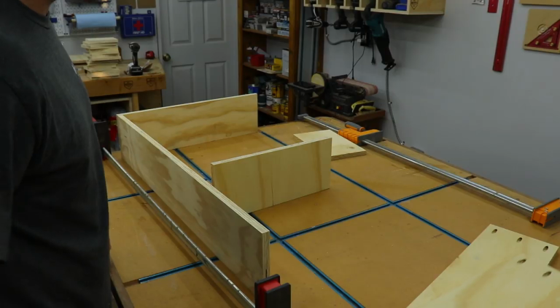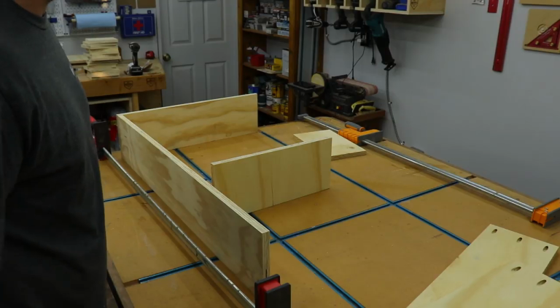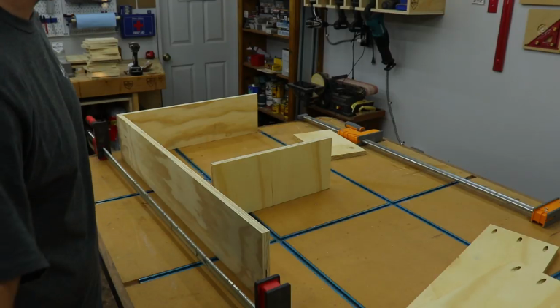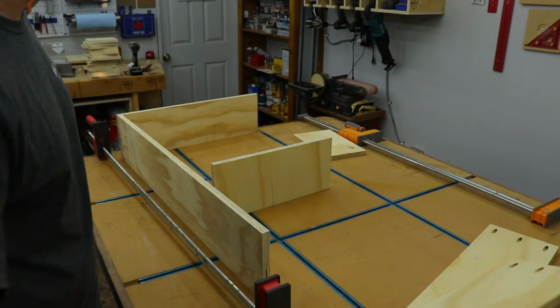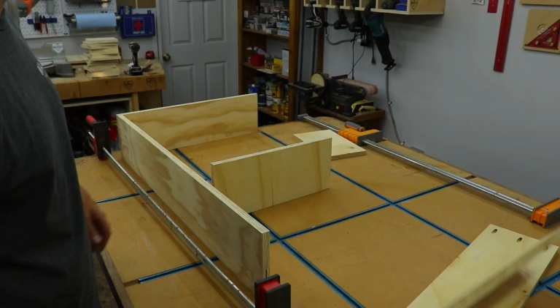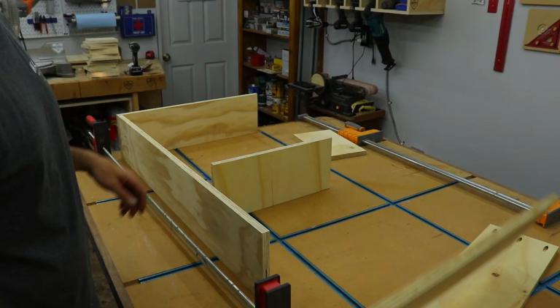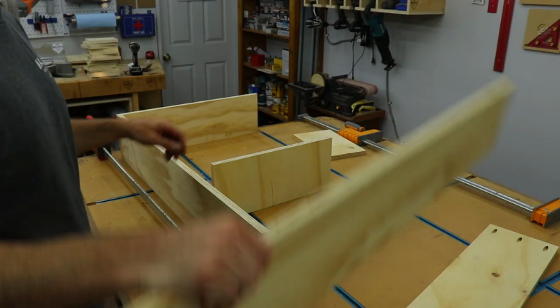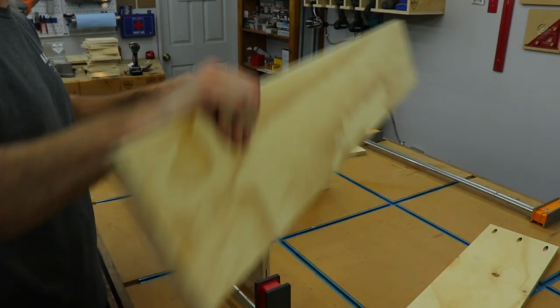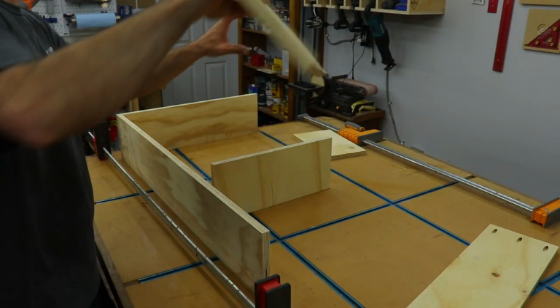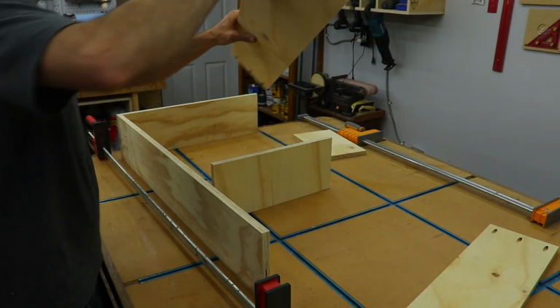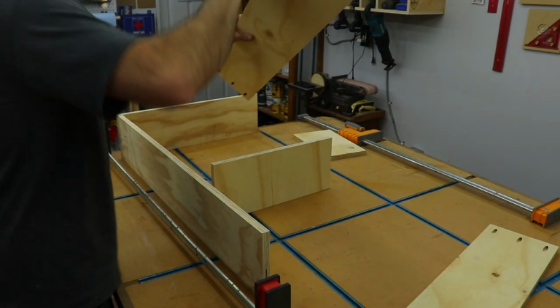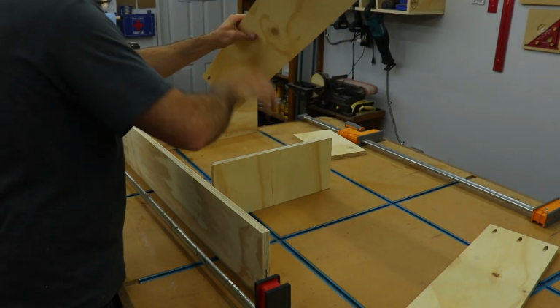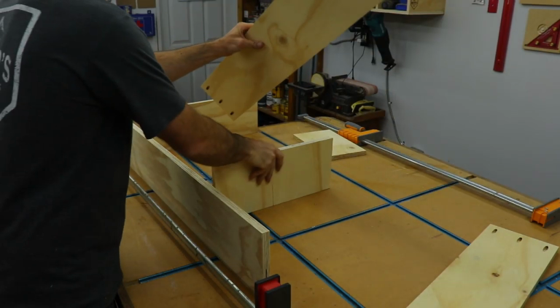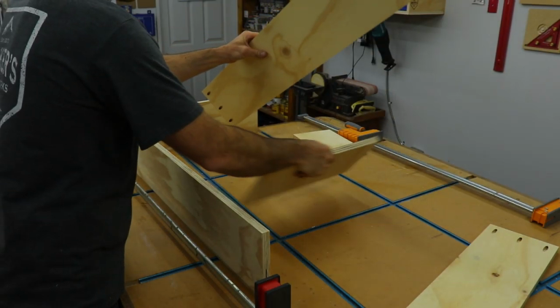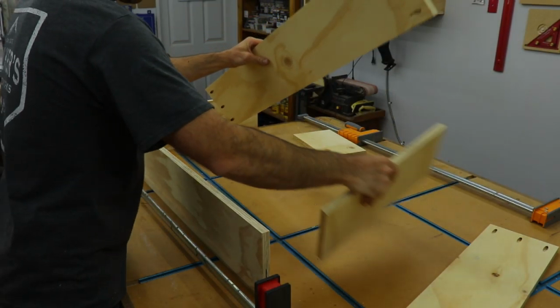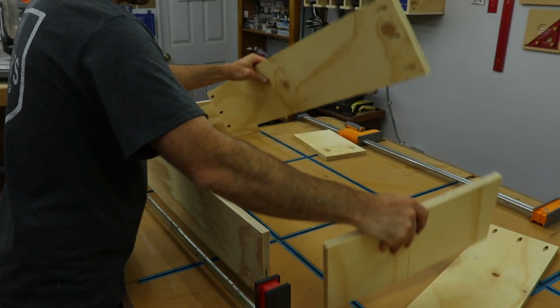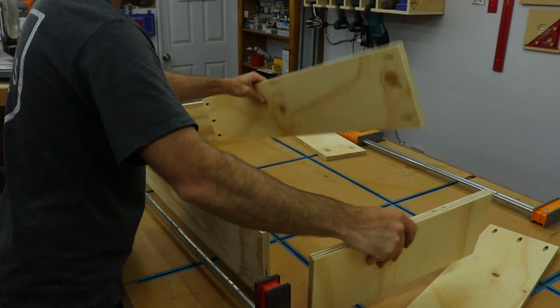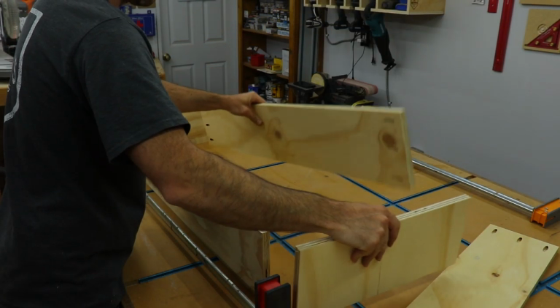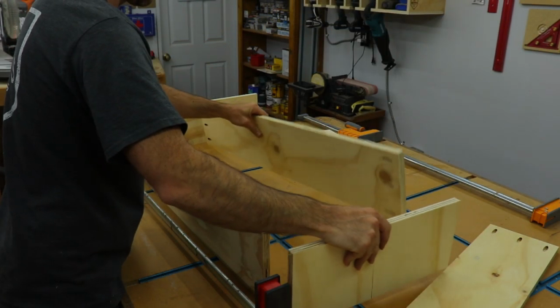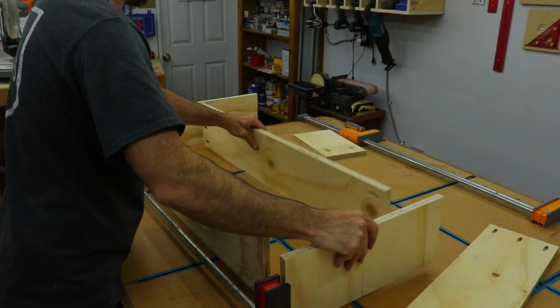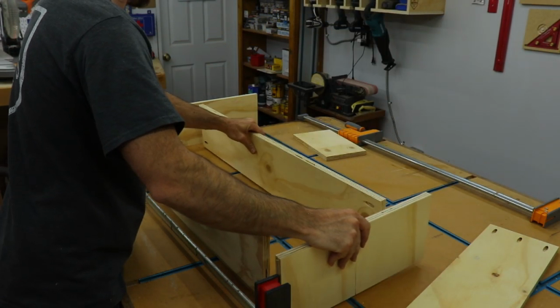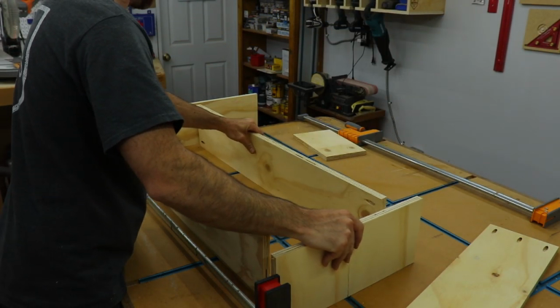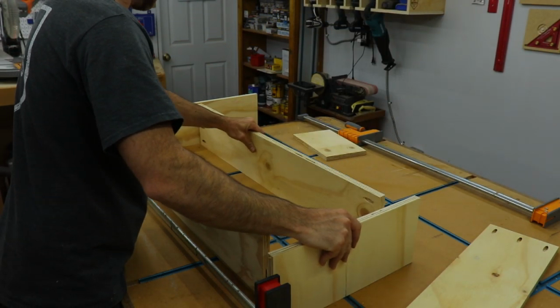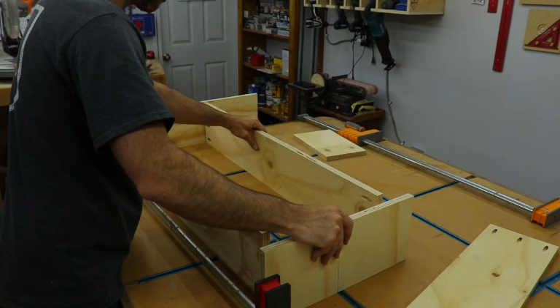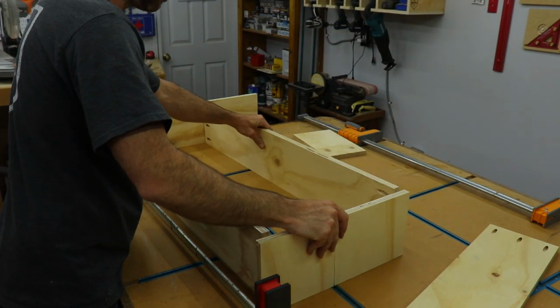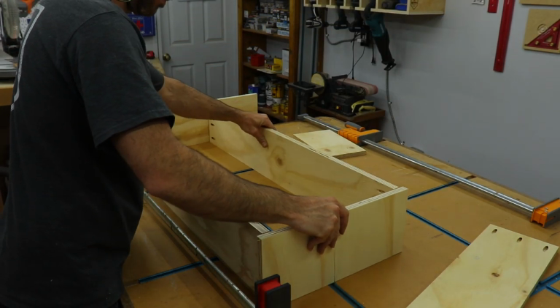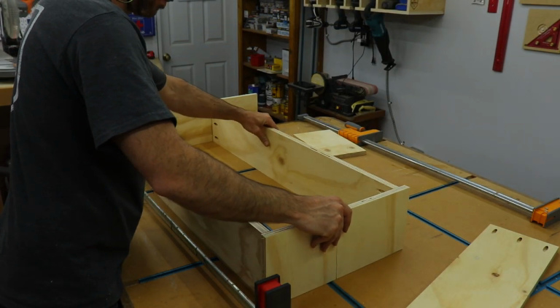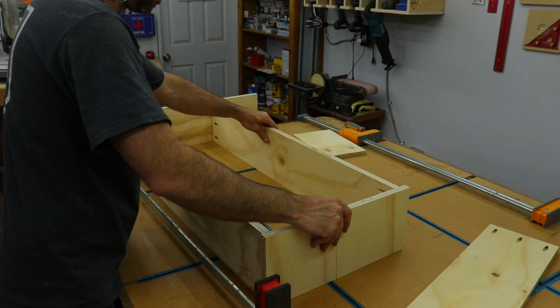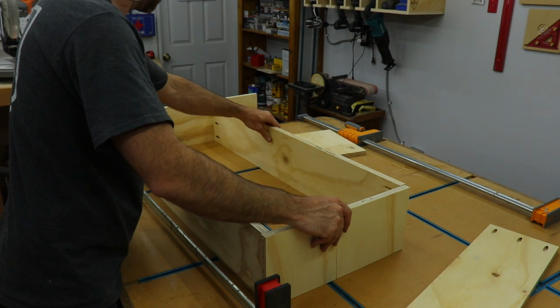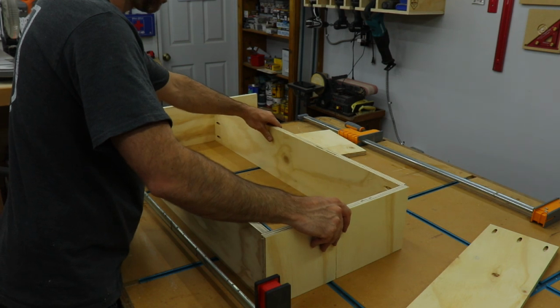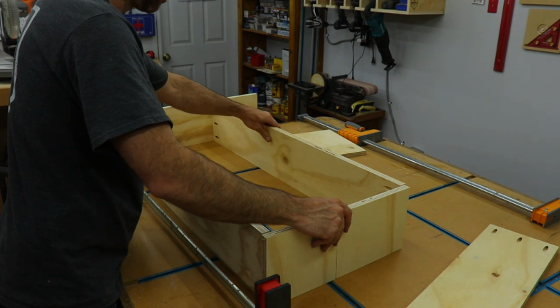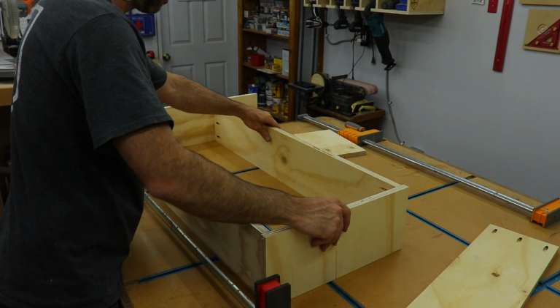Then I could start assembling. I made sure to clamp the pieces I was putting the screws in together so that way it doesn't move when you're driving in the screws.